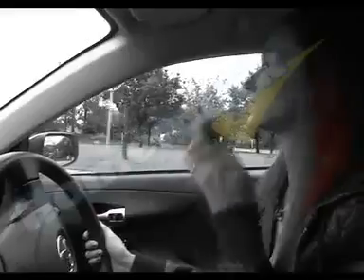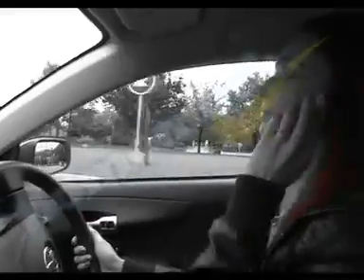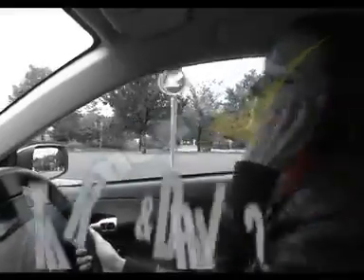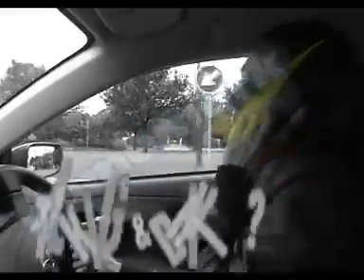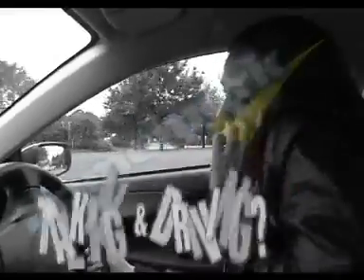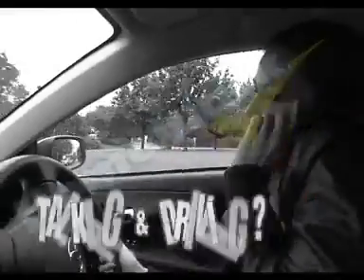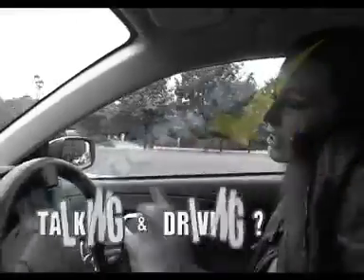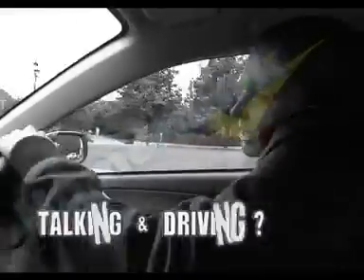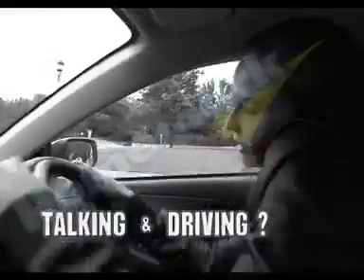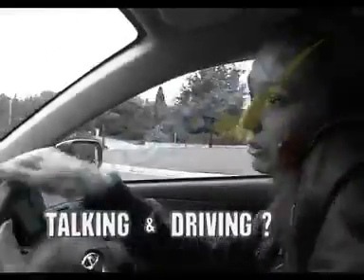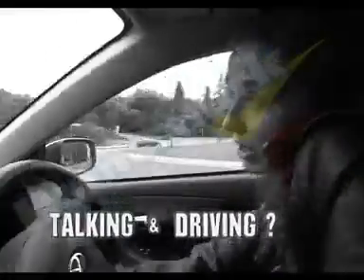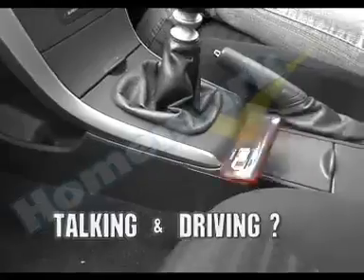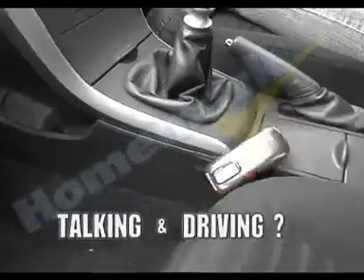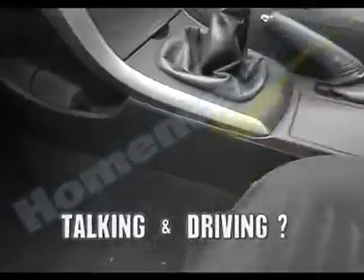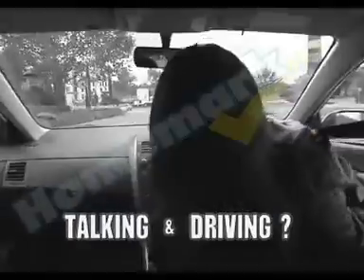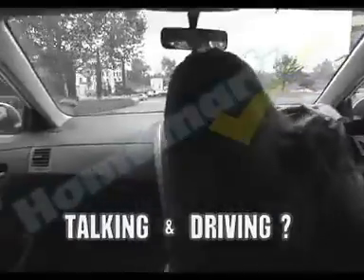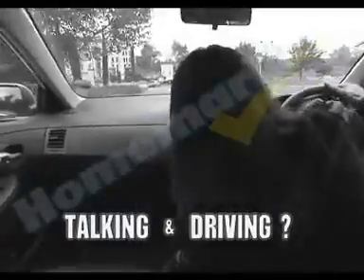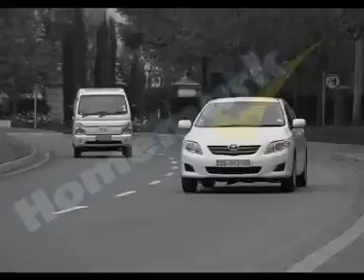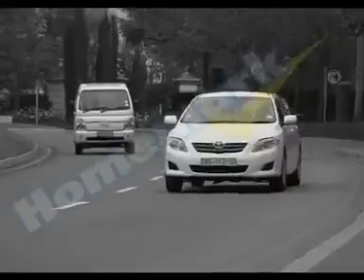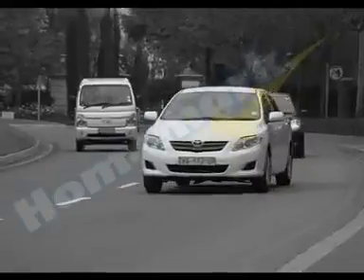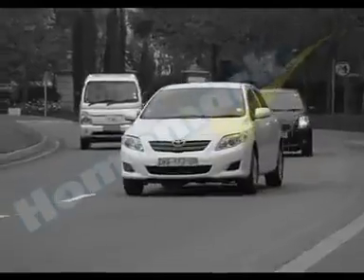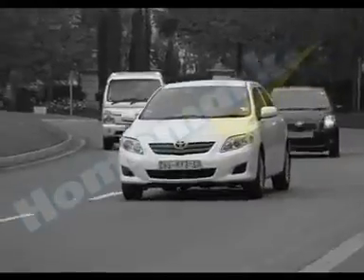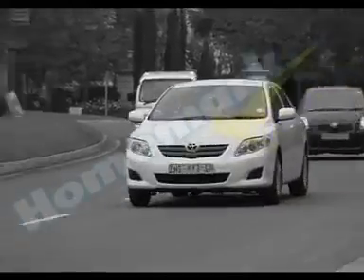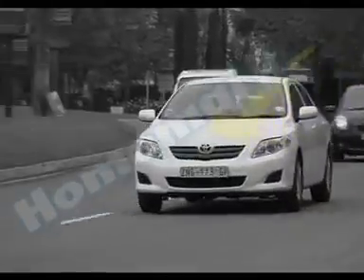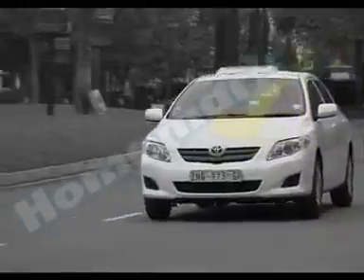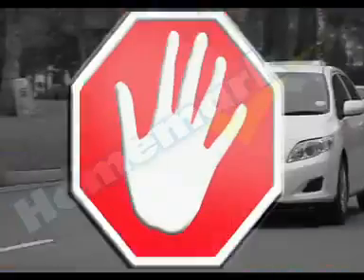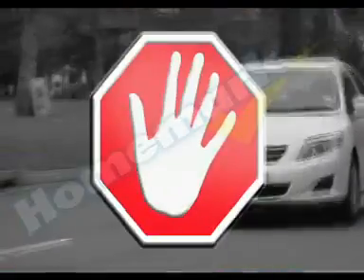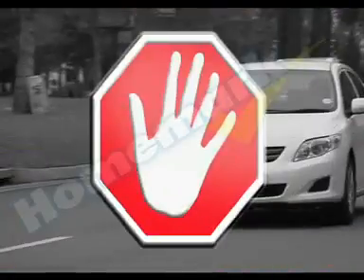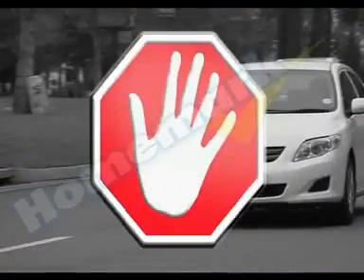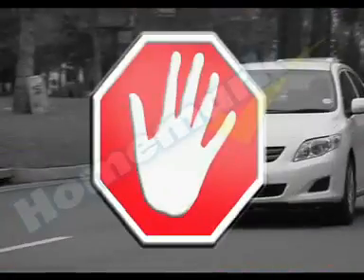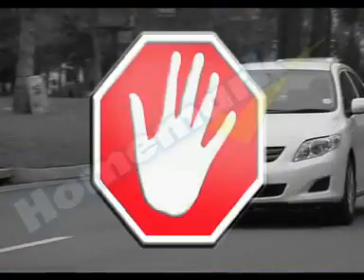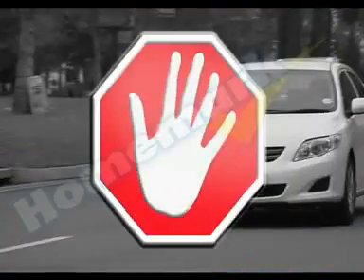Are you still talking and driving in the car? Well, it's illegal, so stop!